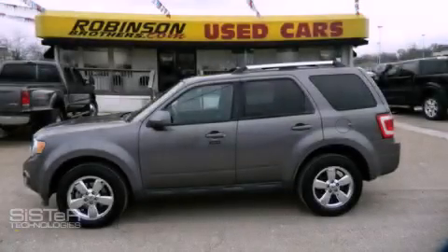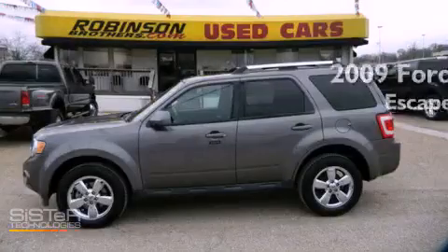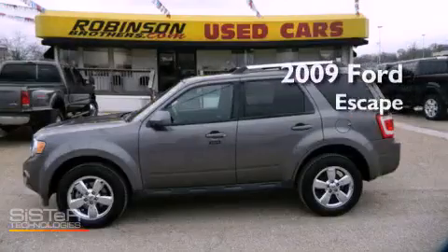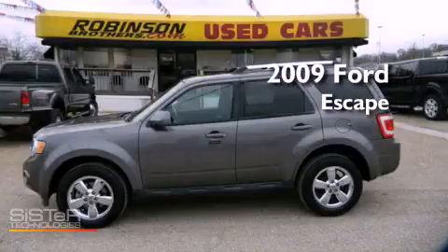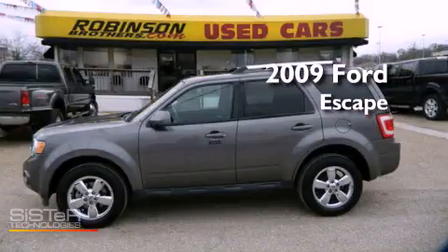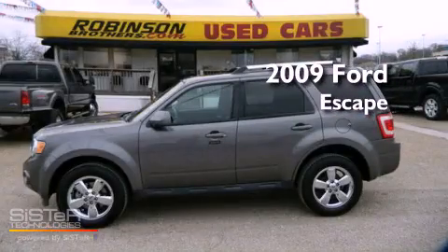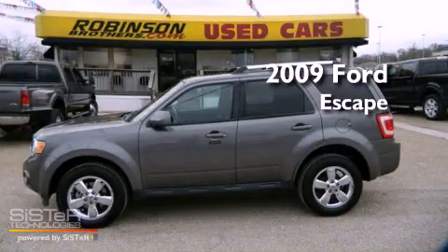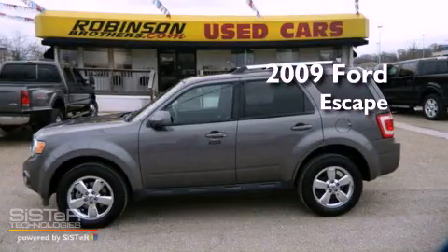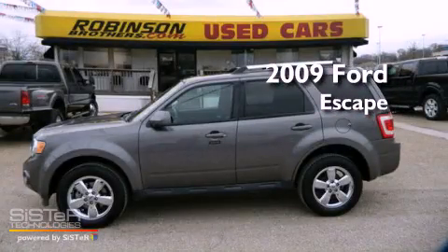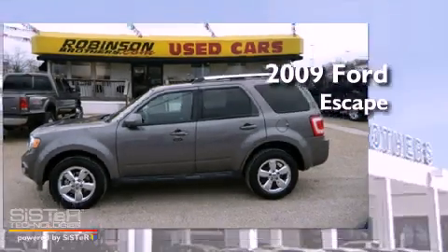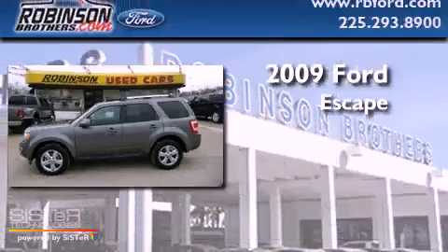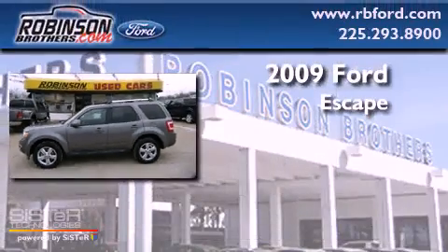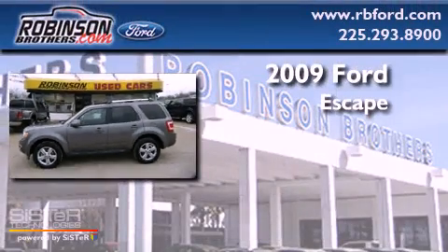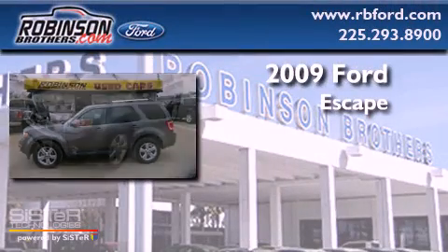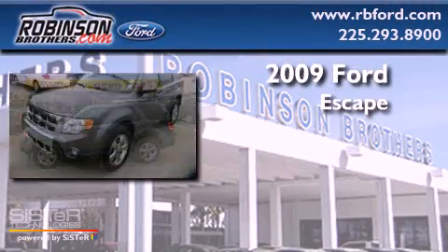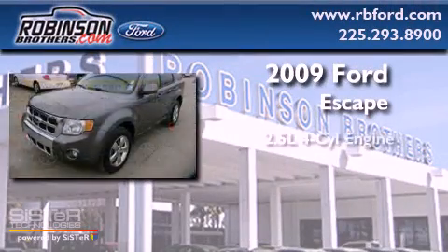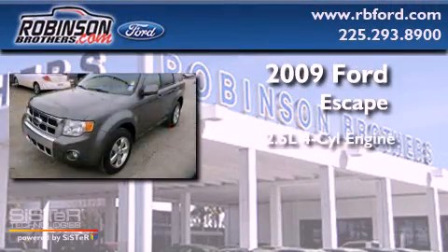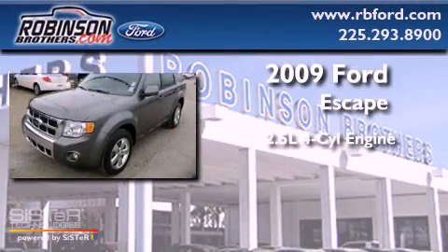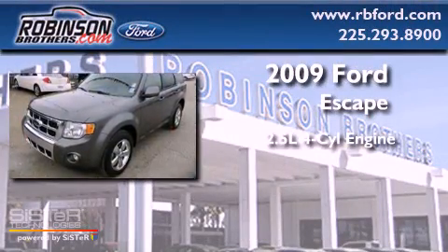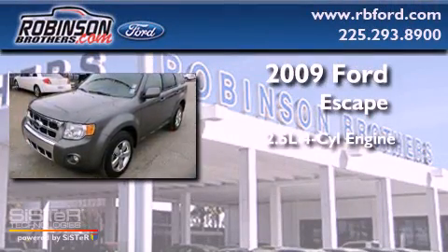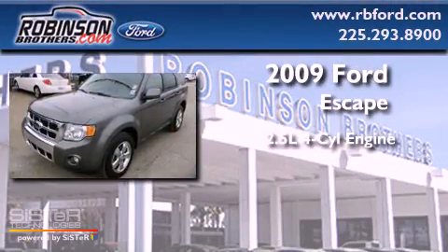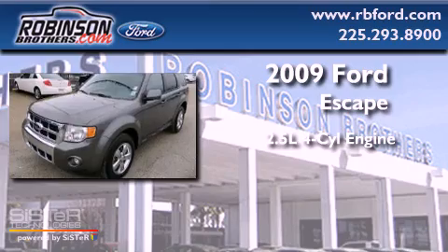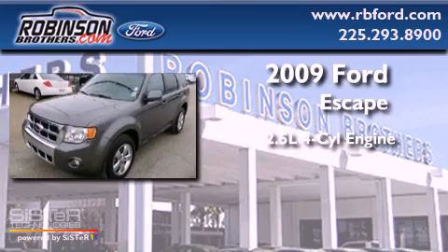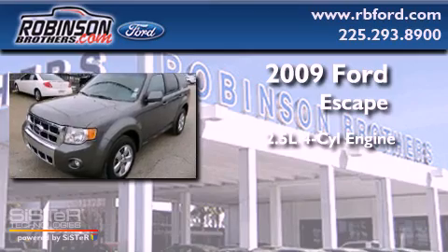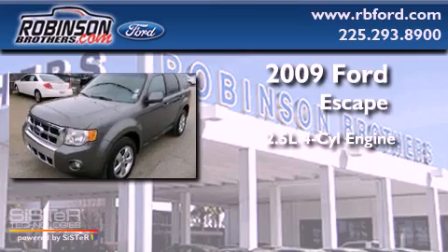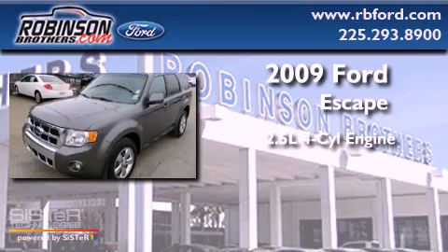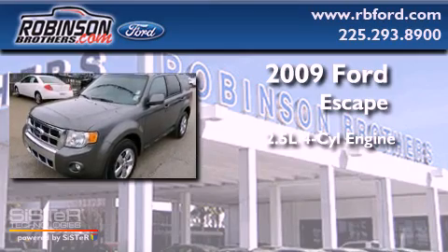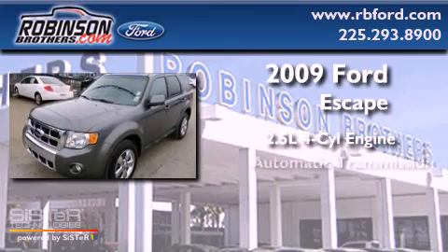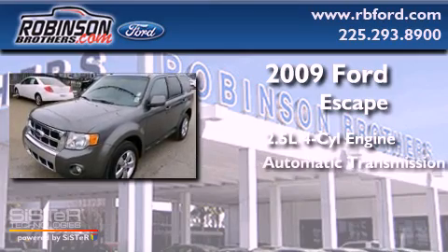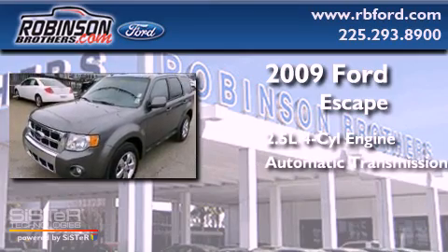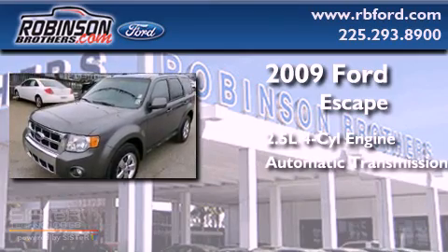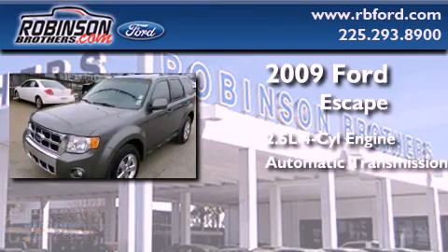This is a 2009 Ford Escape. It features a 2.5-liter four-cylinder engine and an automatic transmission.